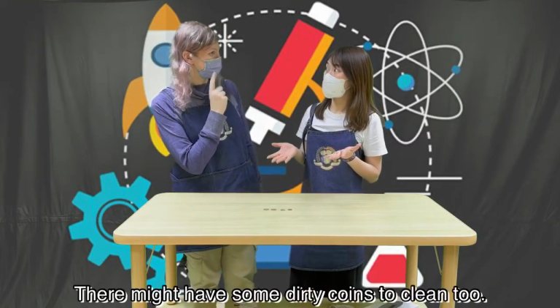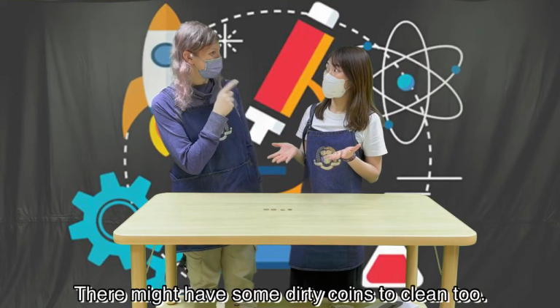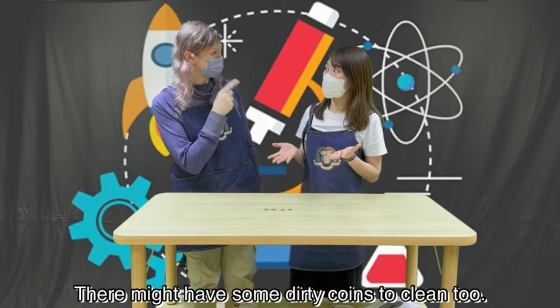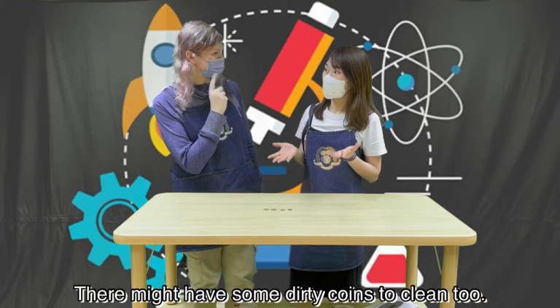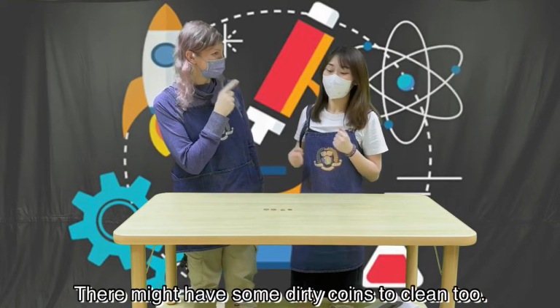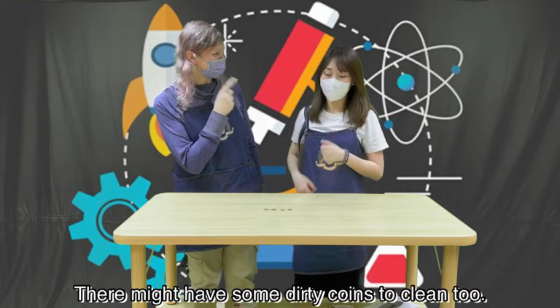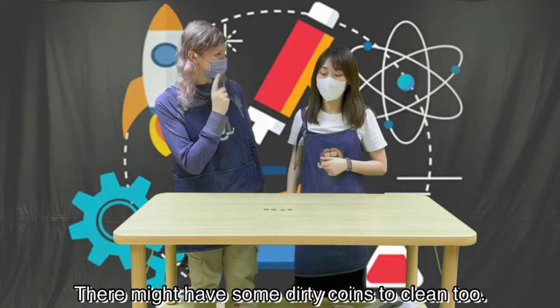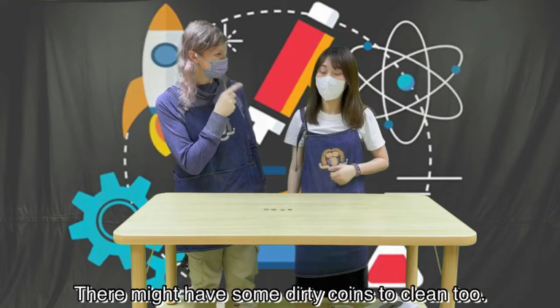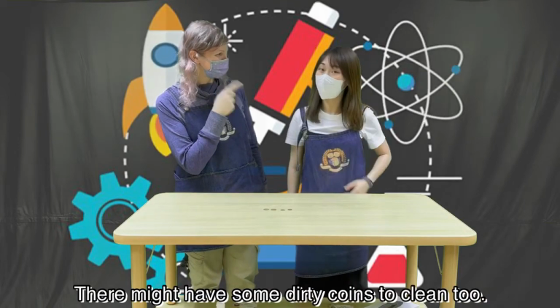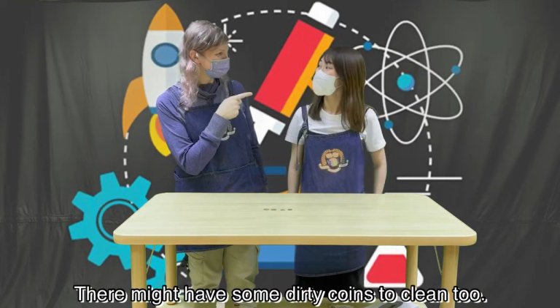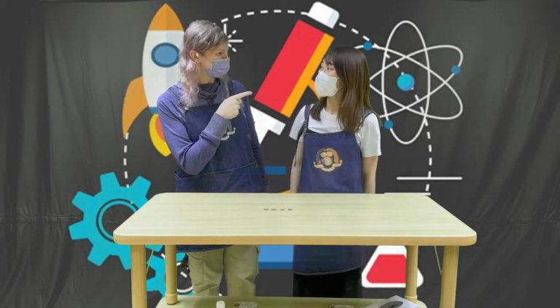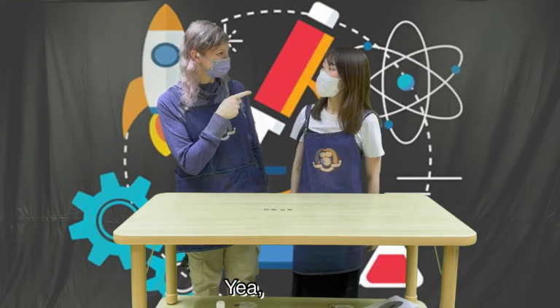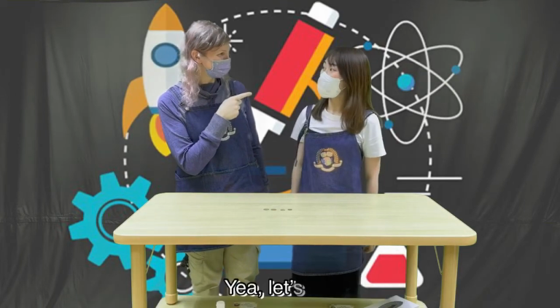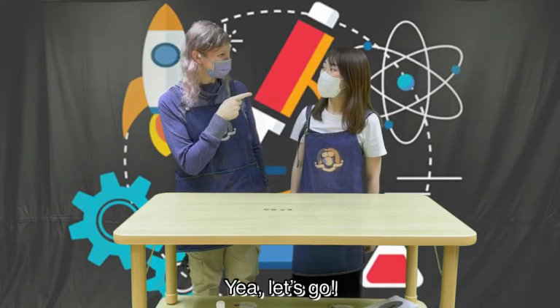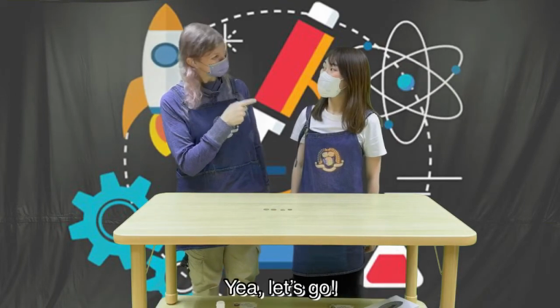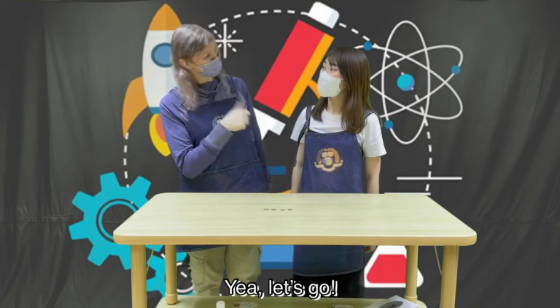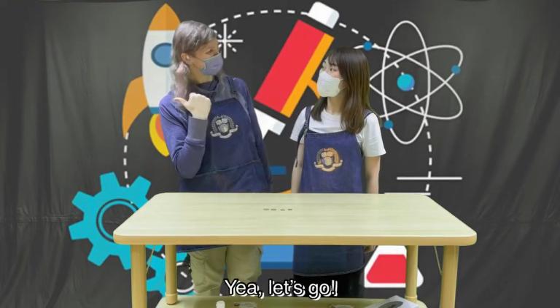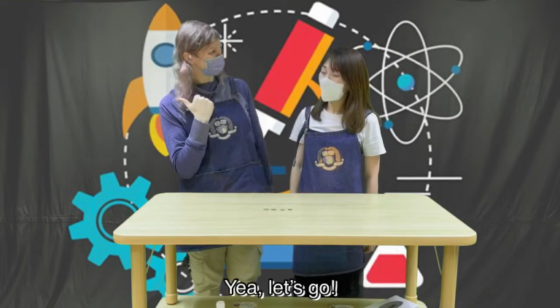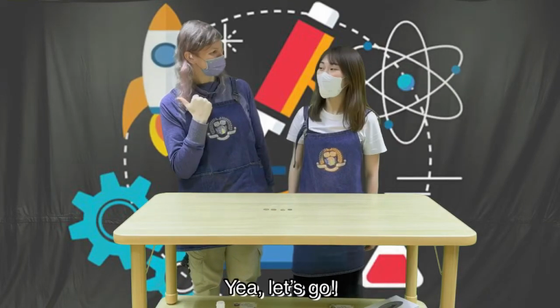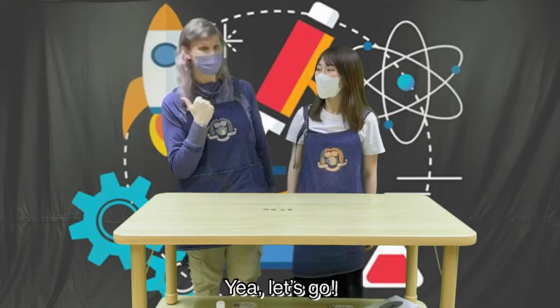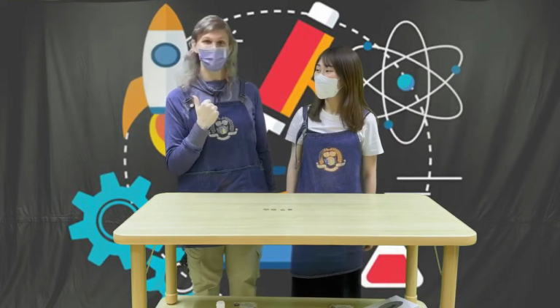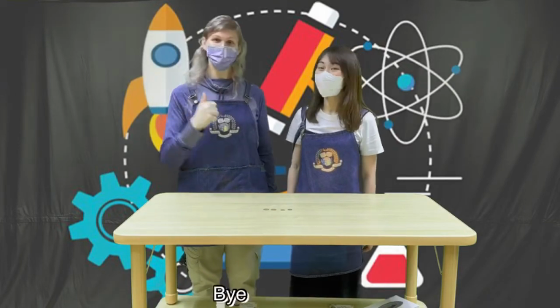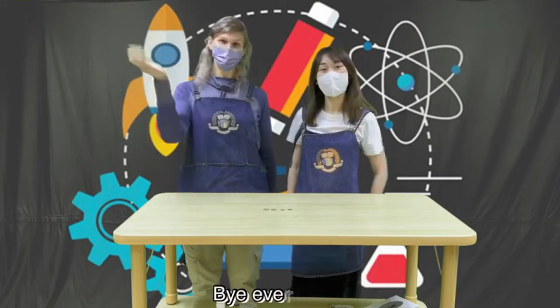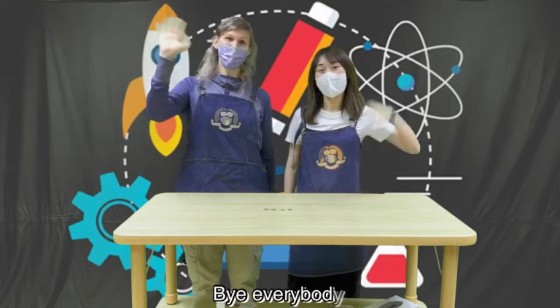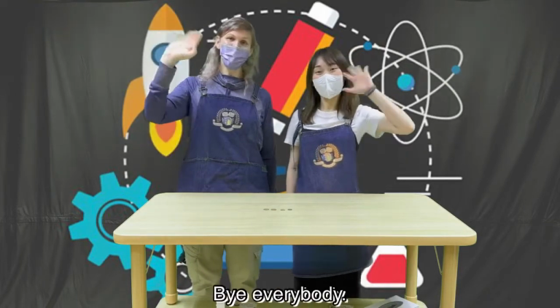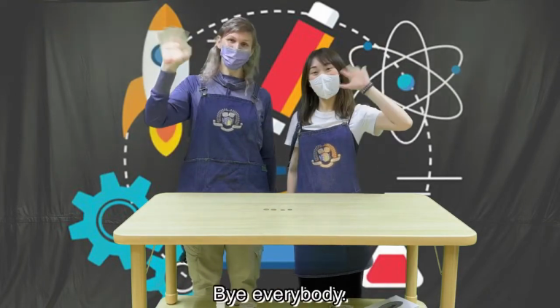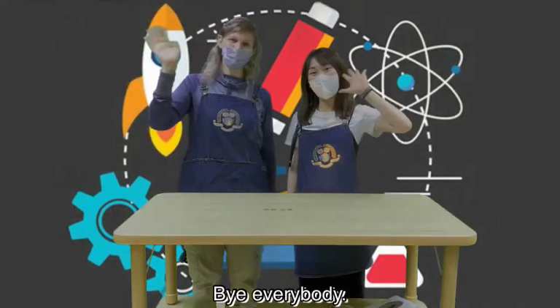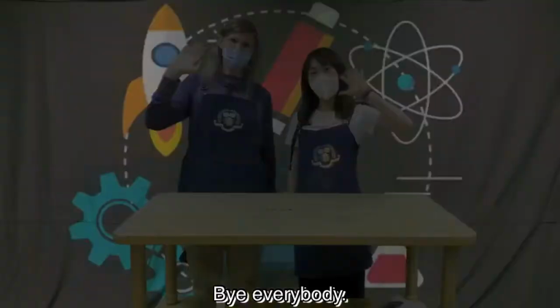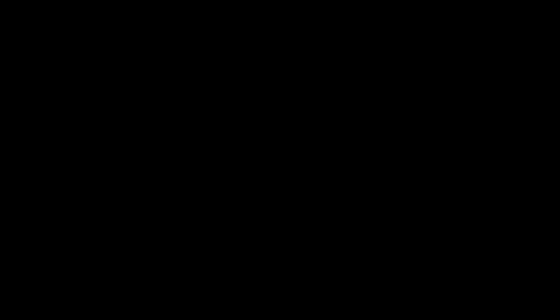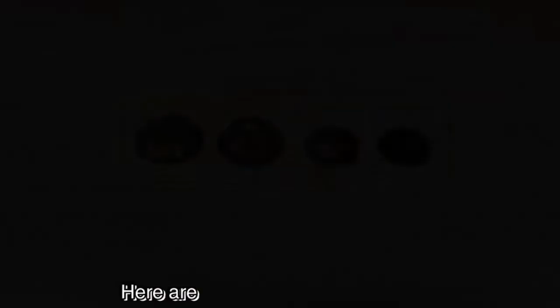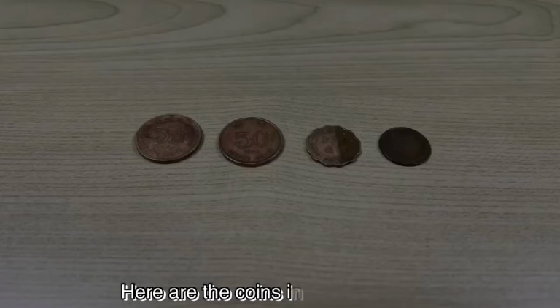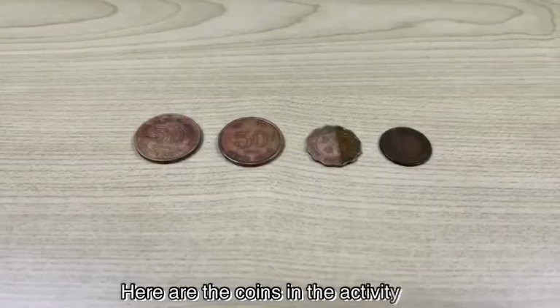We might have some dirty coins to clean too. Yeah, let's go. Okay. Bye everybody. Bye.